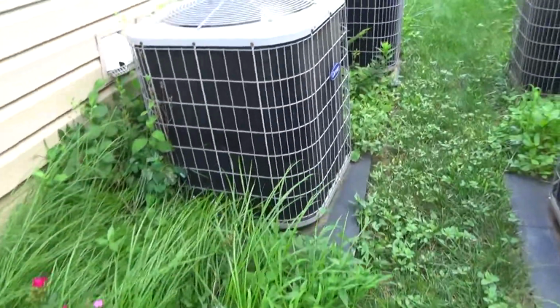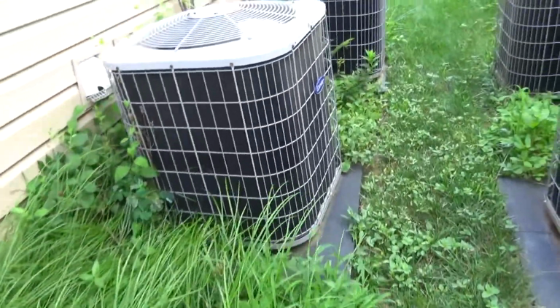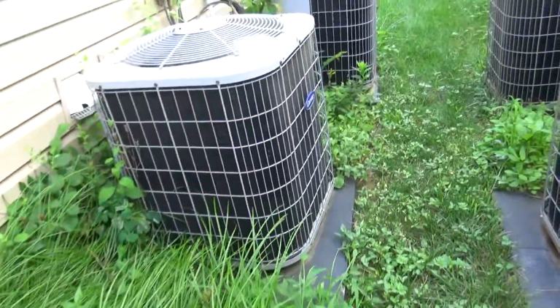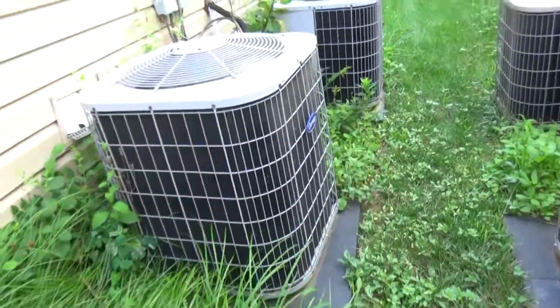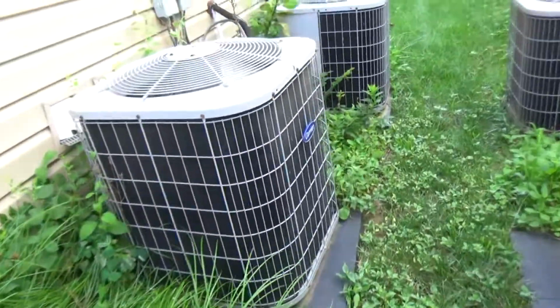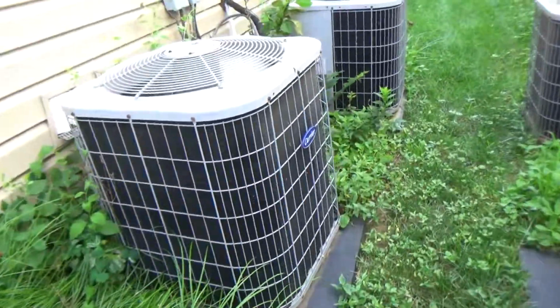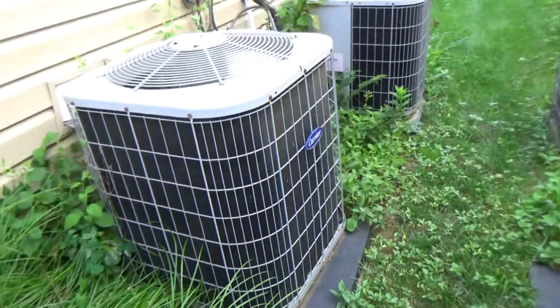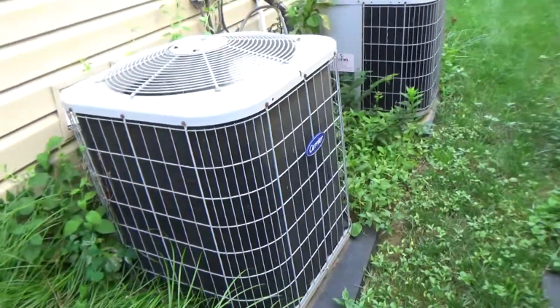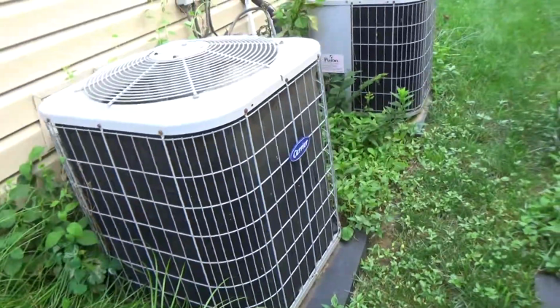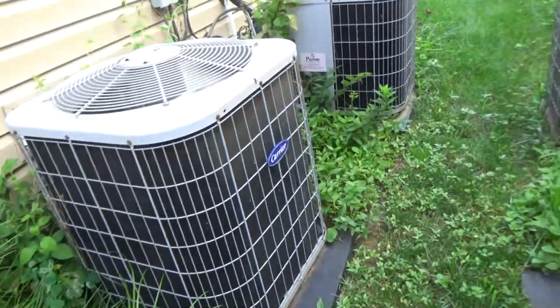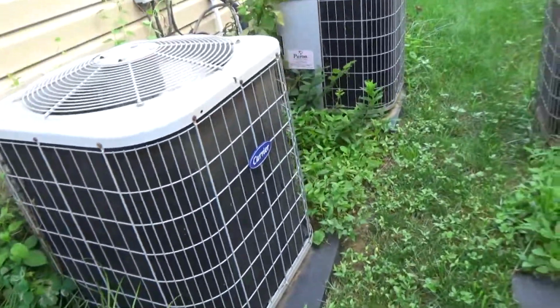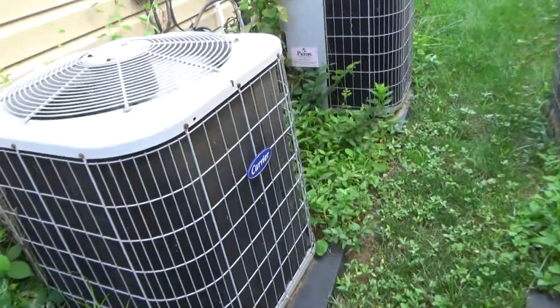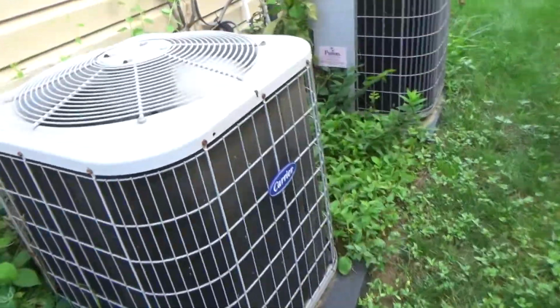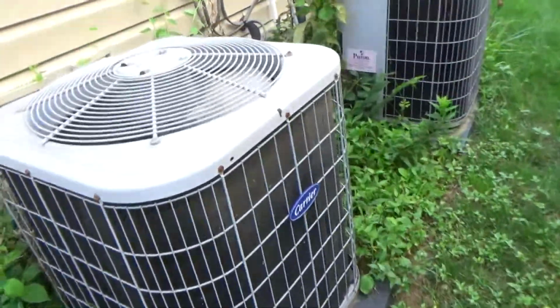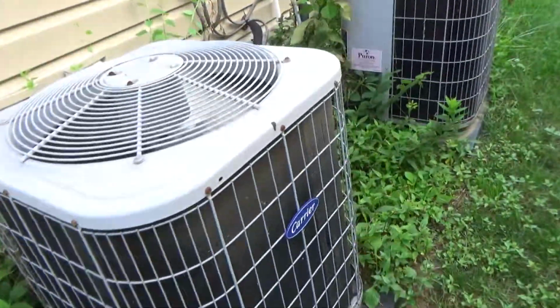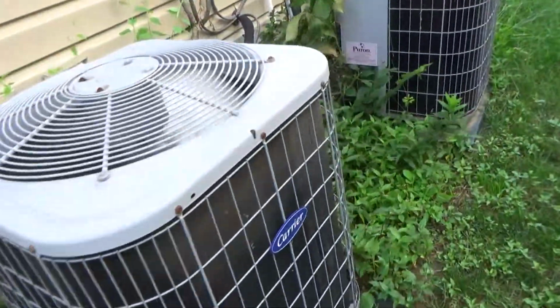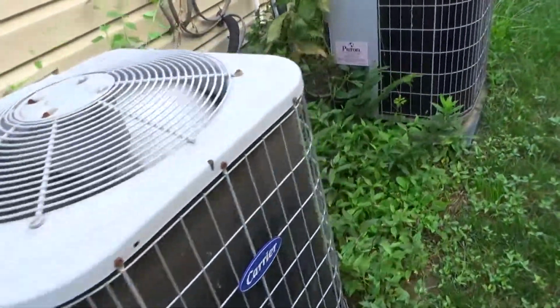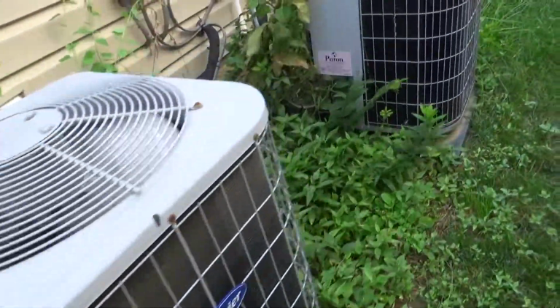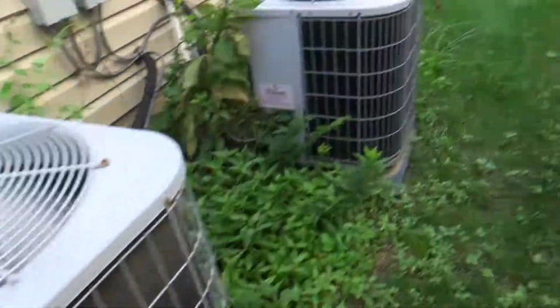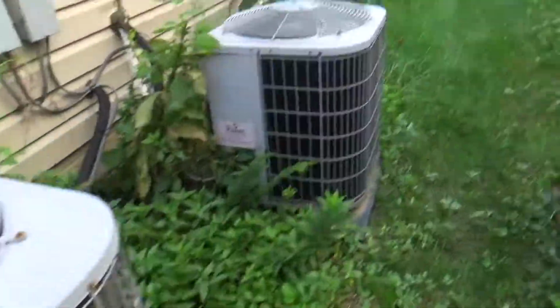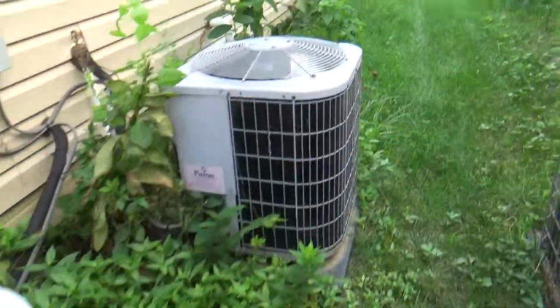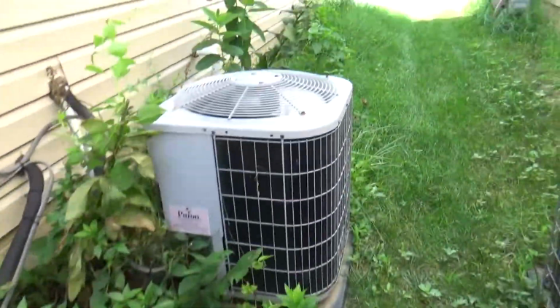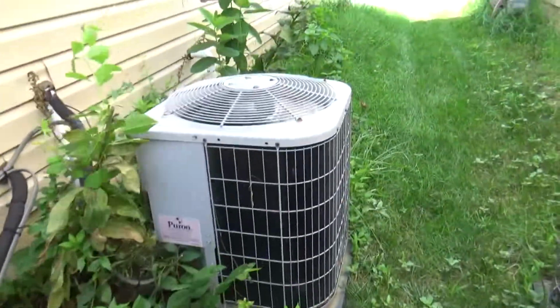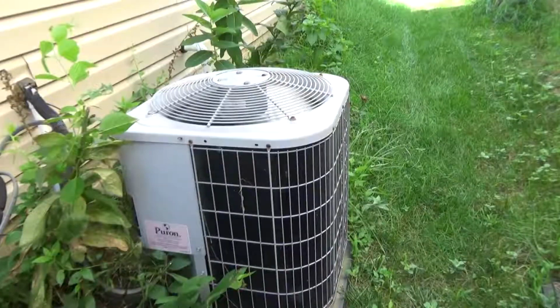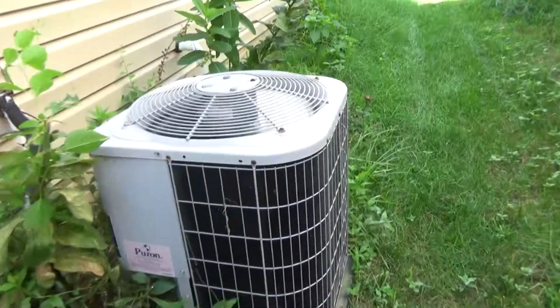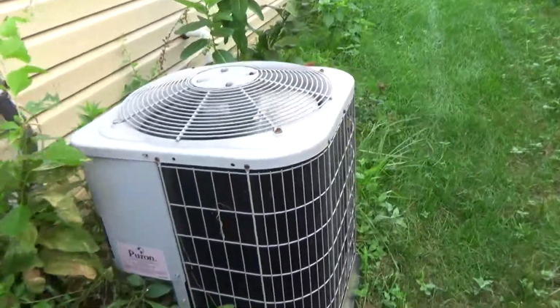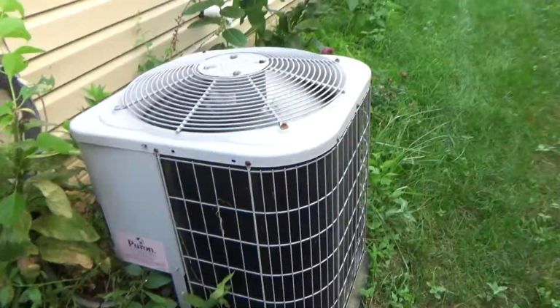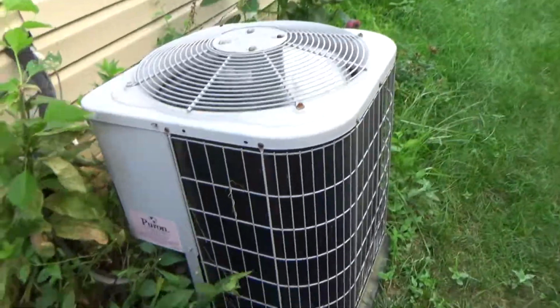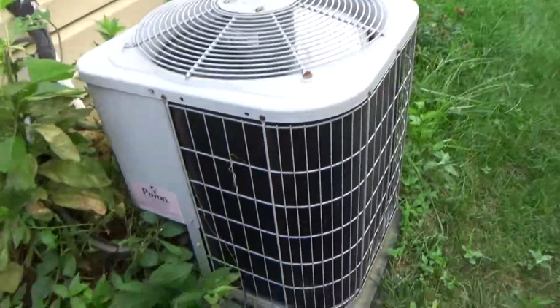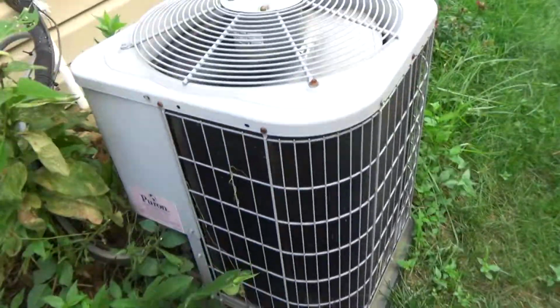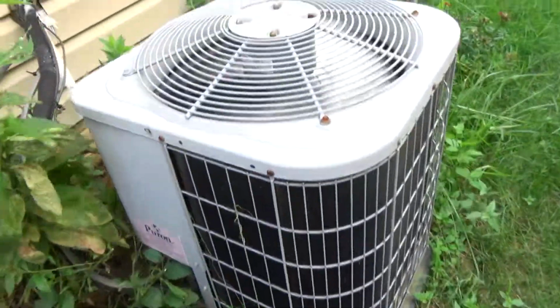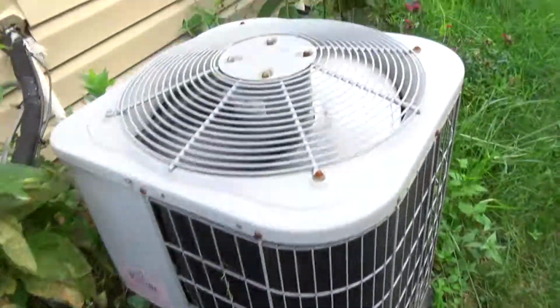Air conditioner units. One for downstairs and one for upstairs.